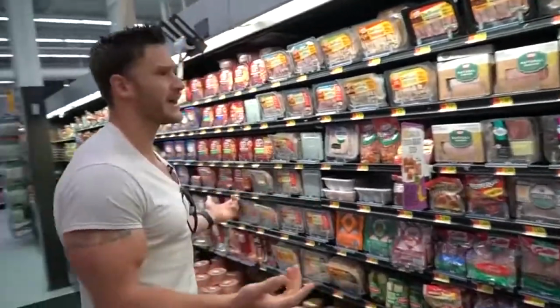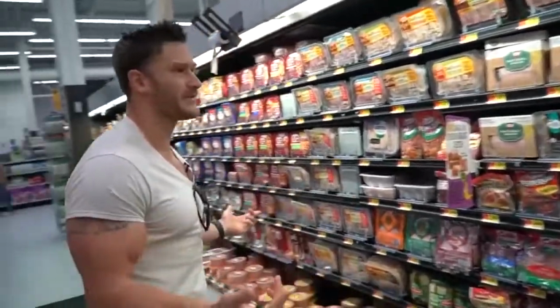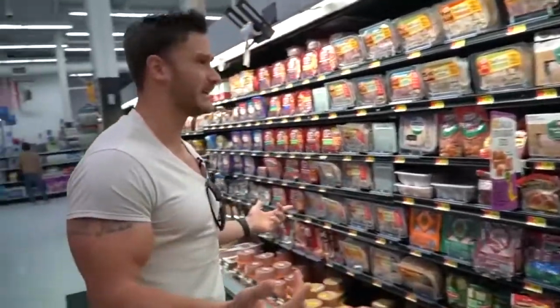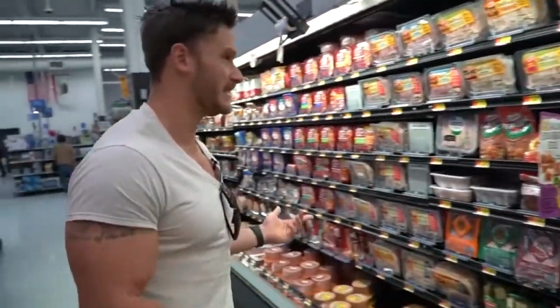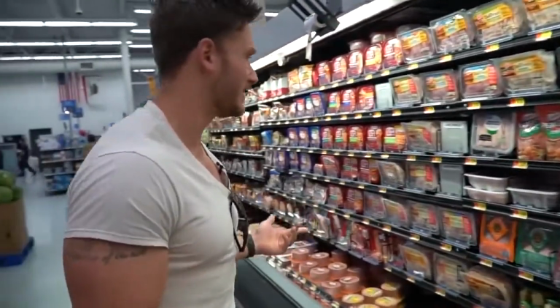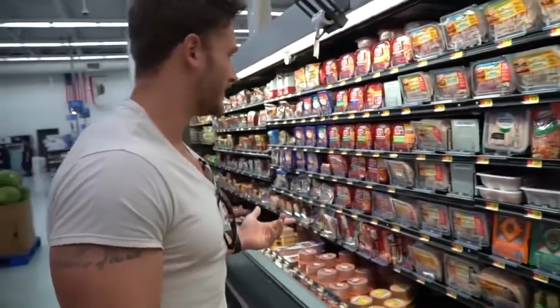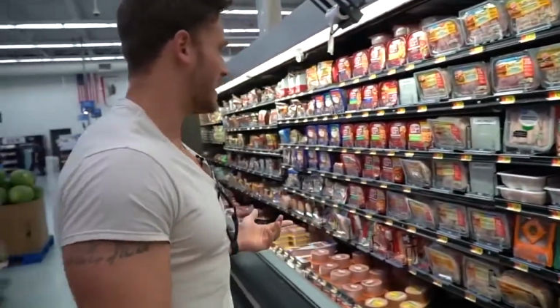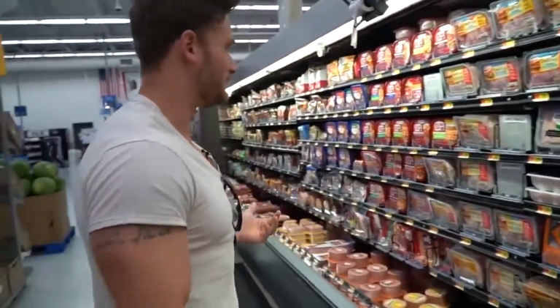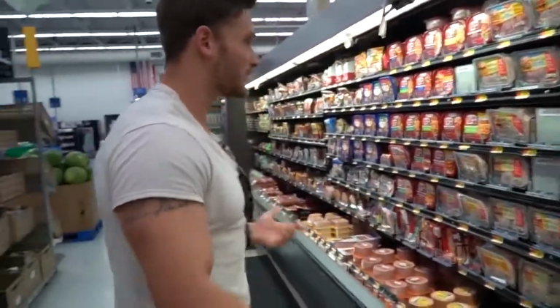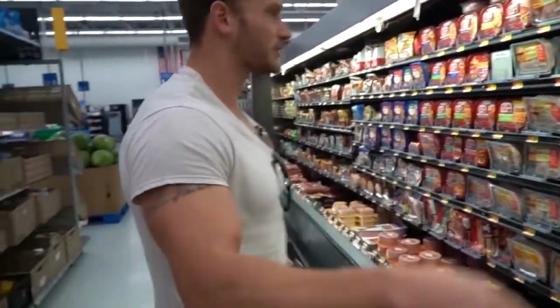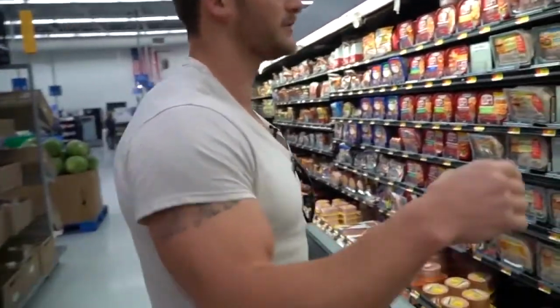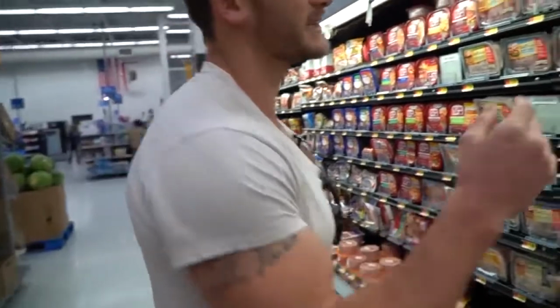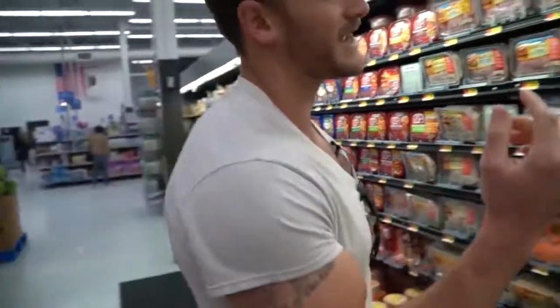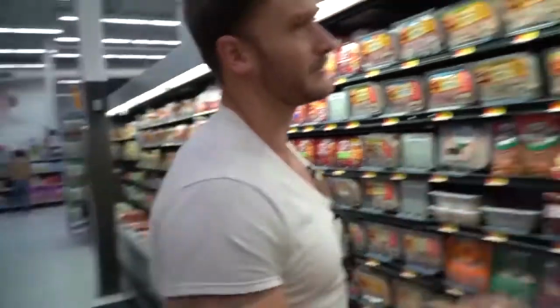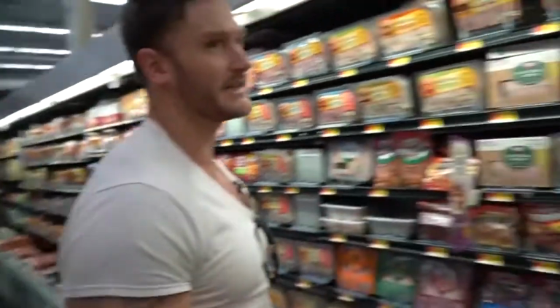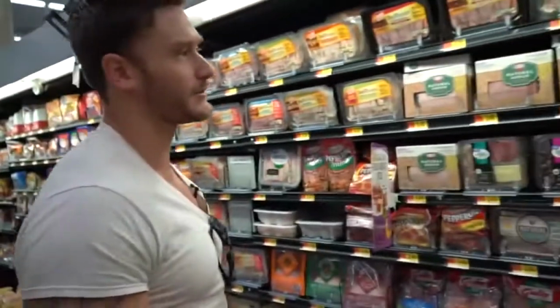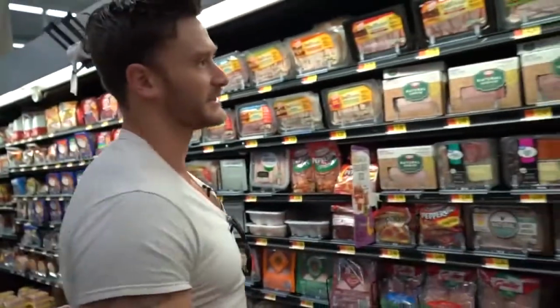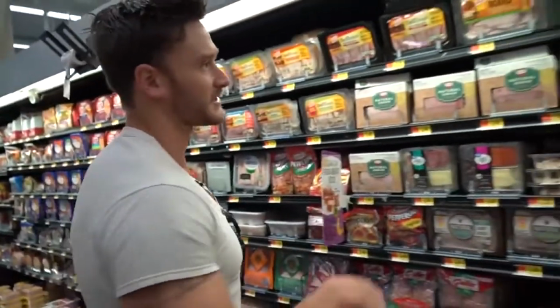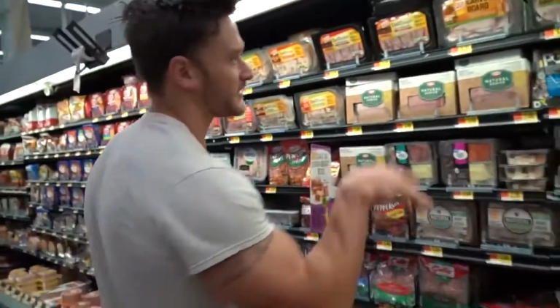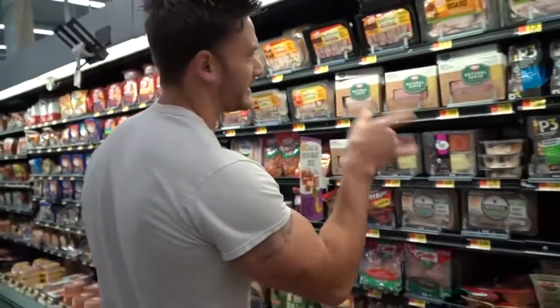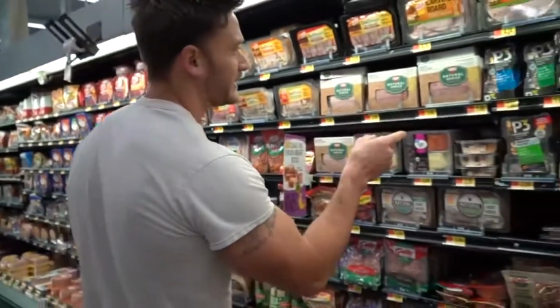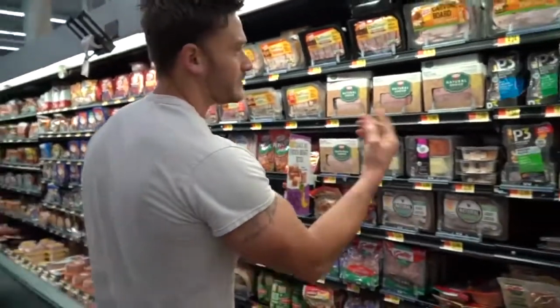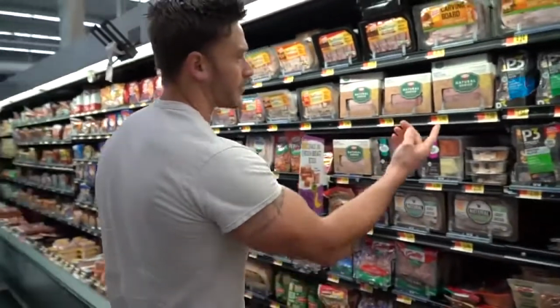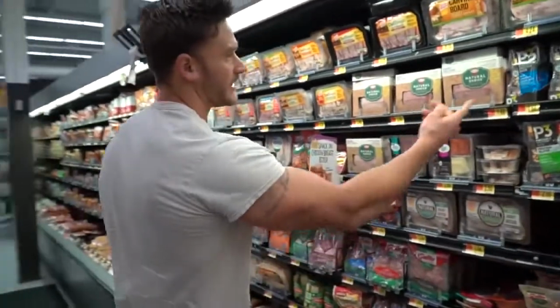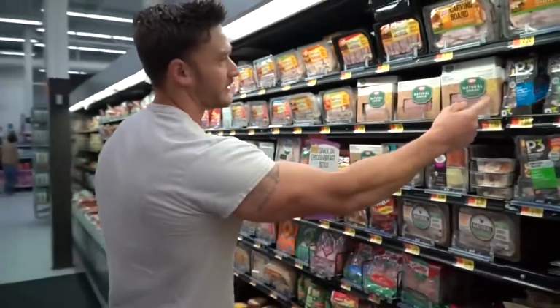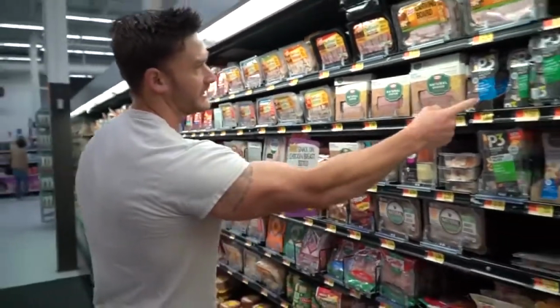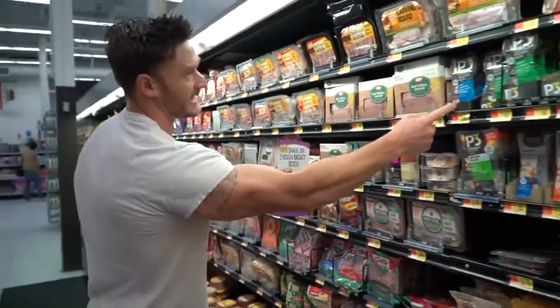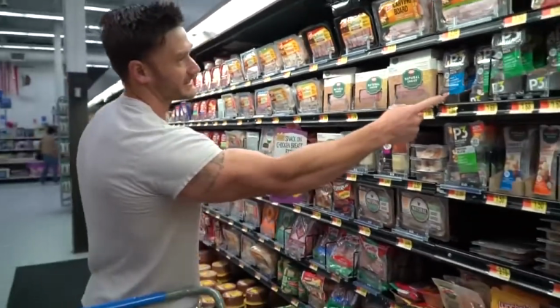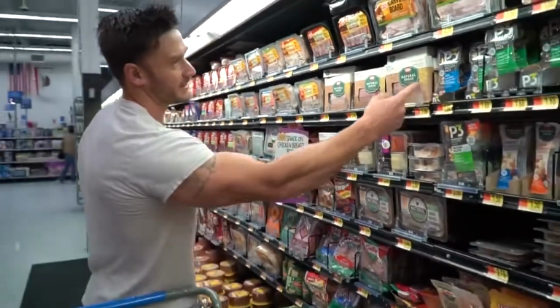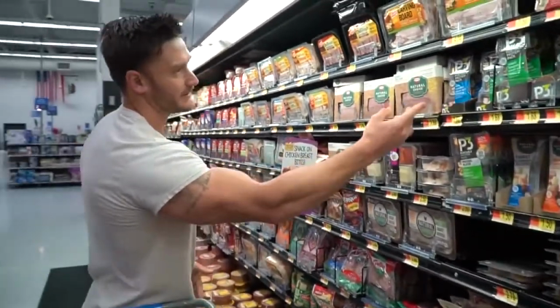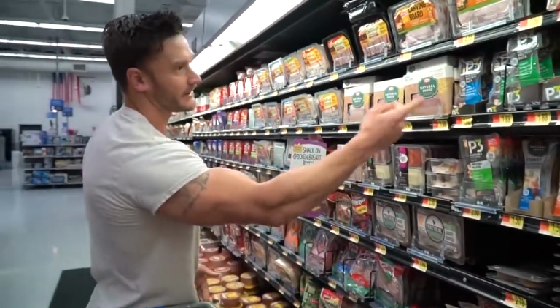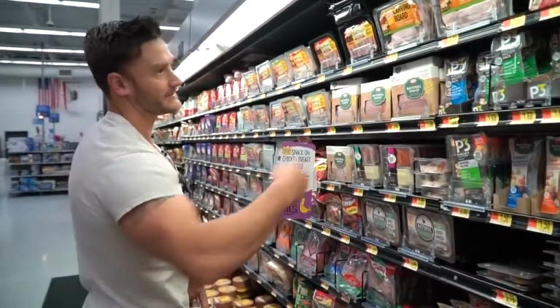Let's see what we've got in the way of deli meat. The keto world is actually starting to get more of the little keto snacks now, which is cool.